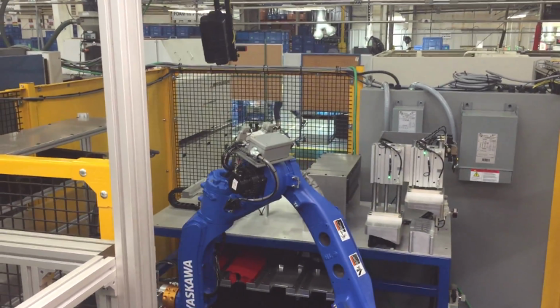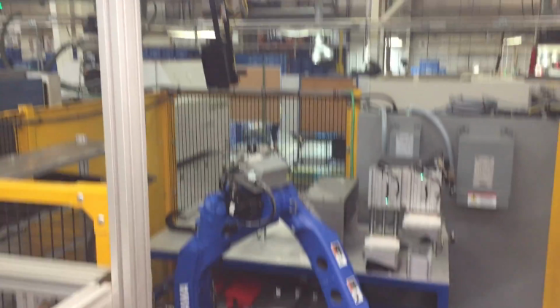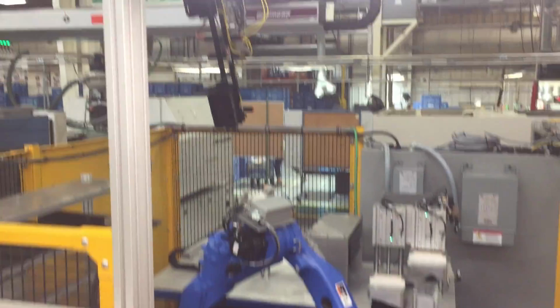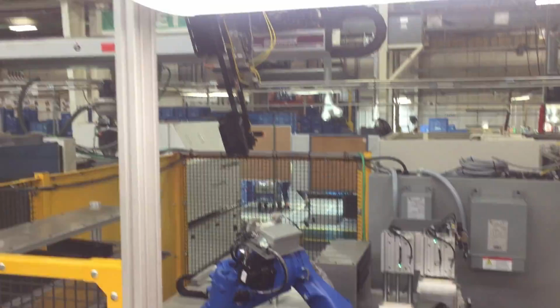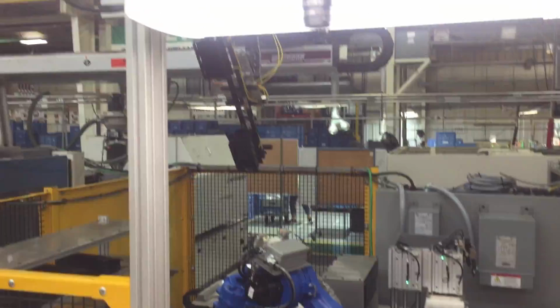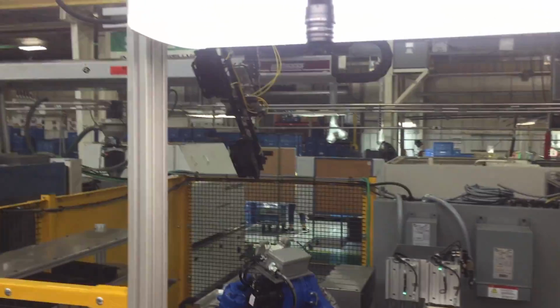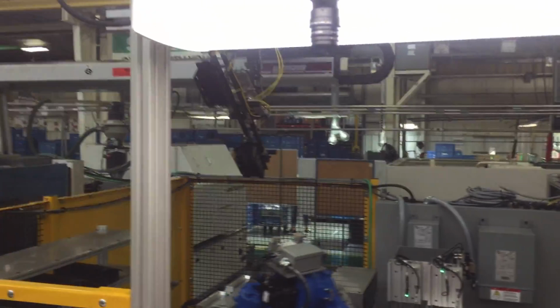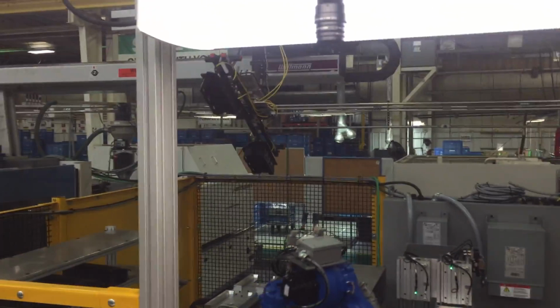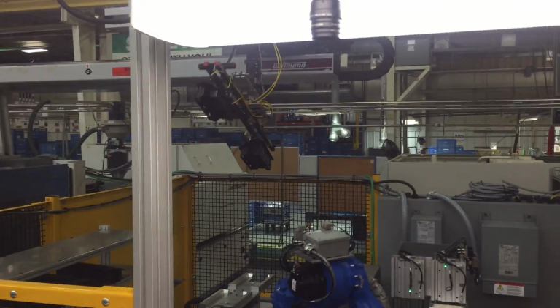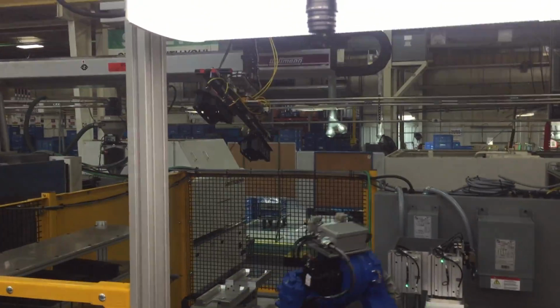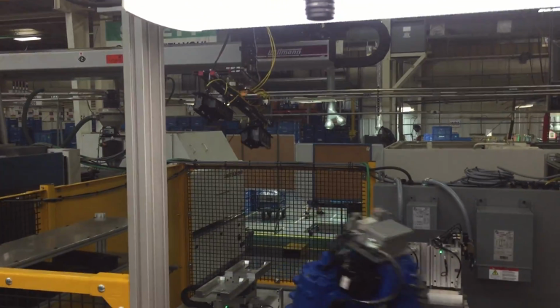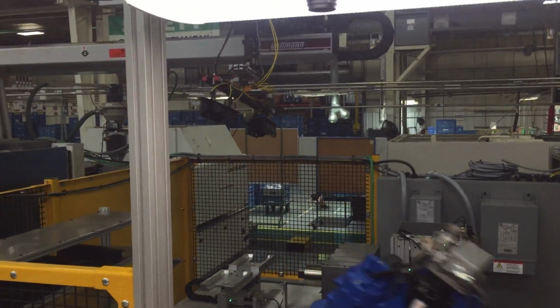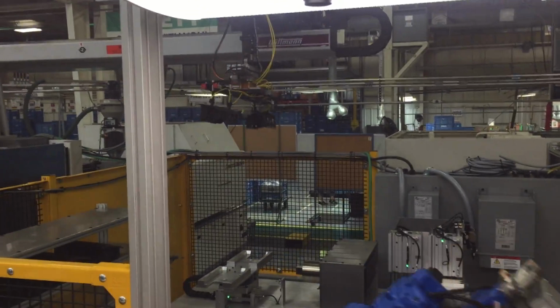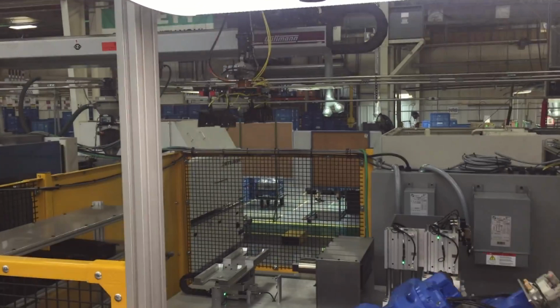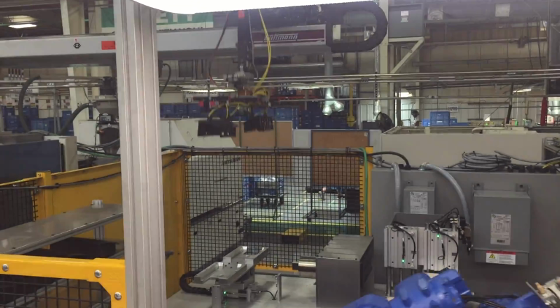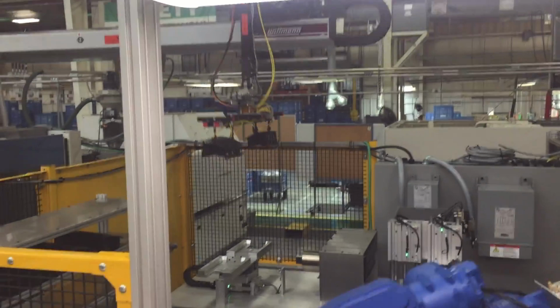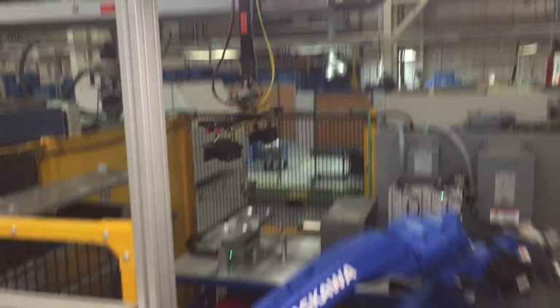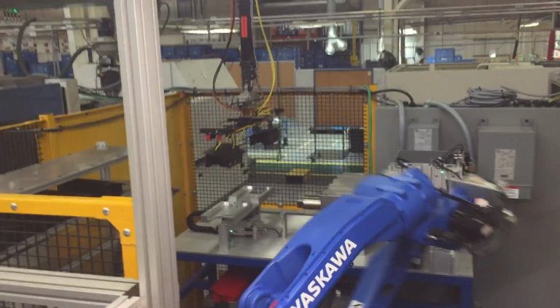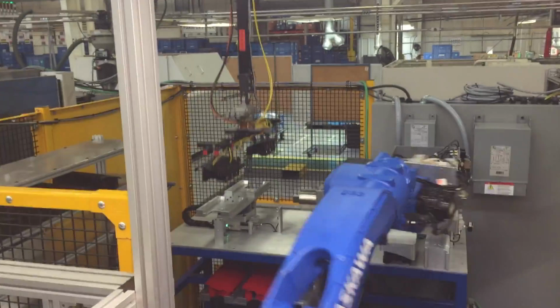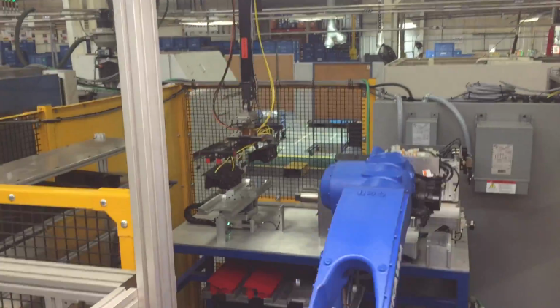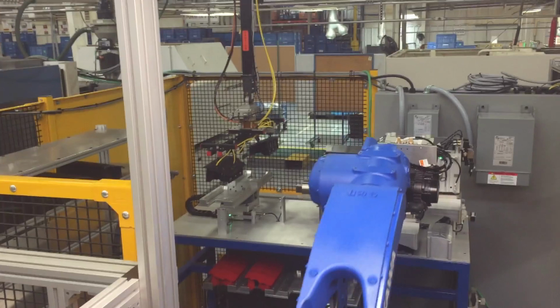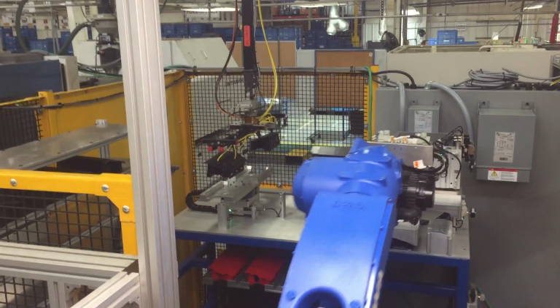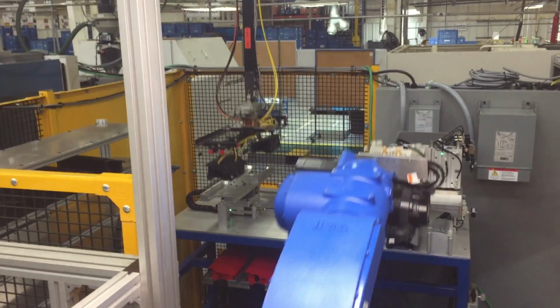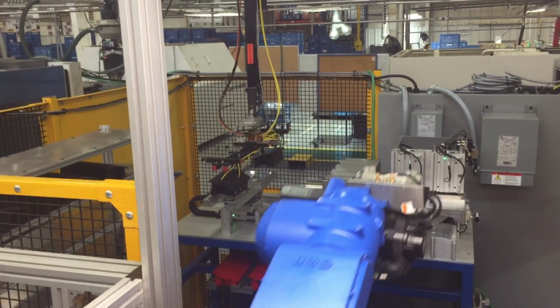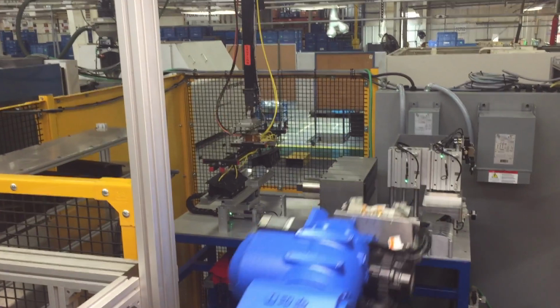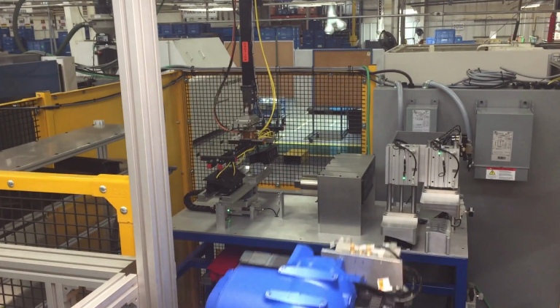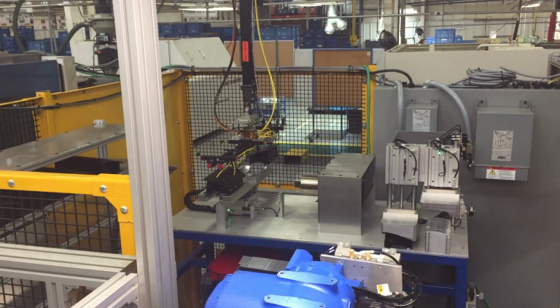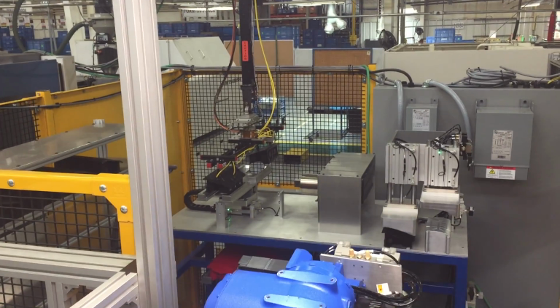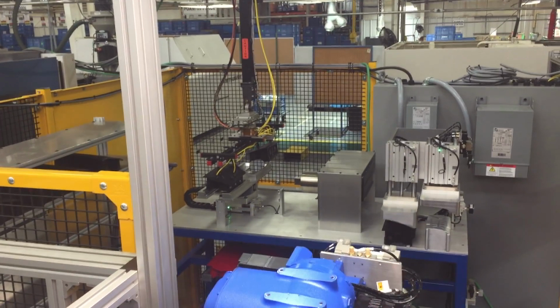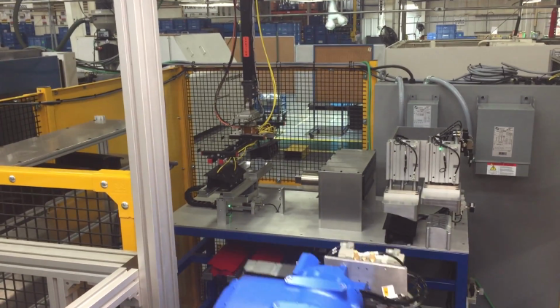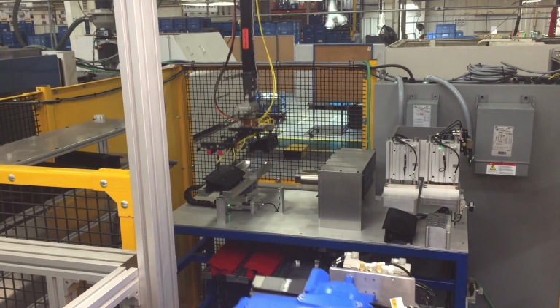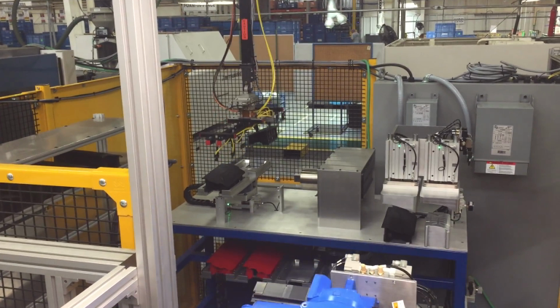The press robot positions two parts onto the turntable.